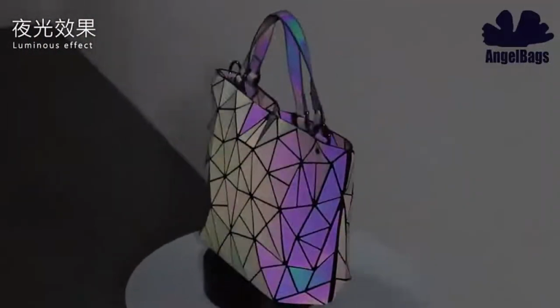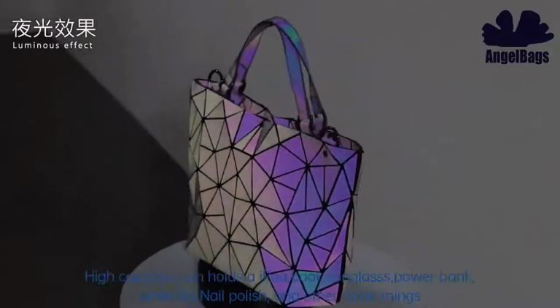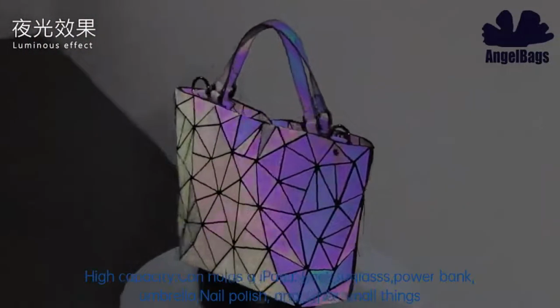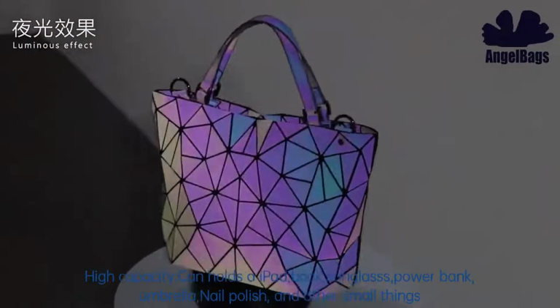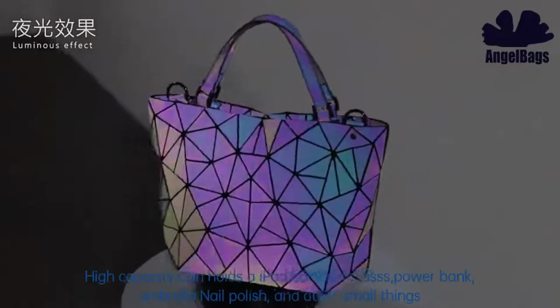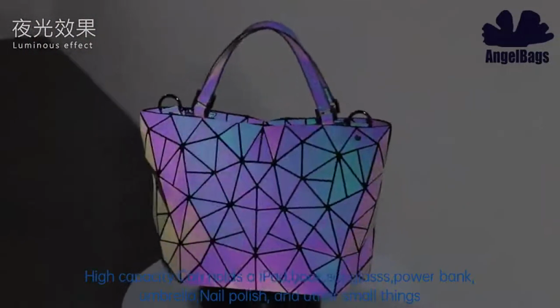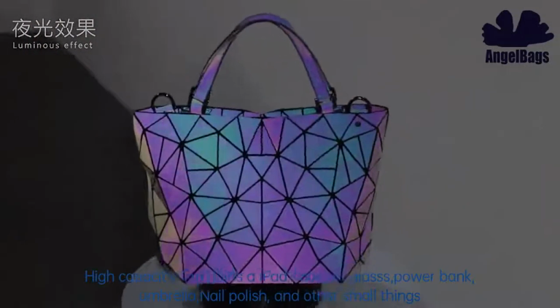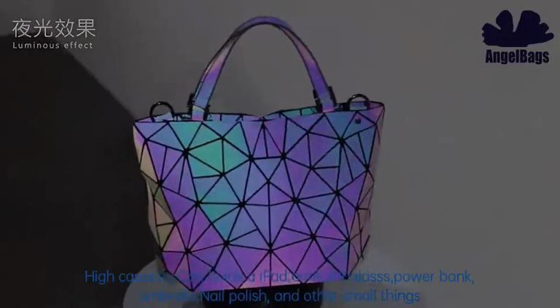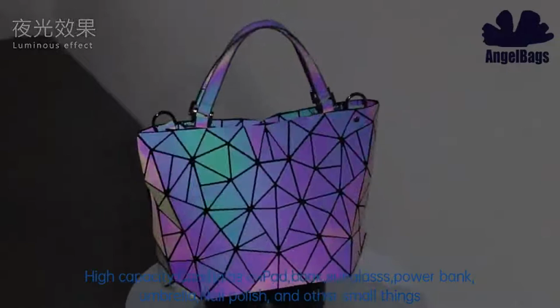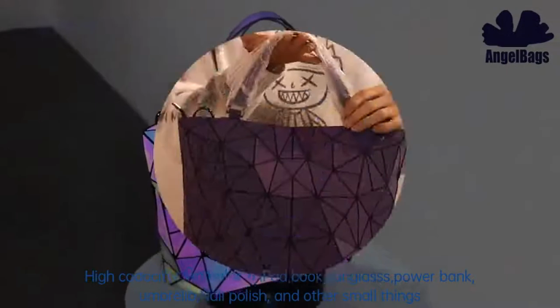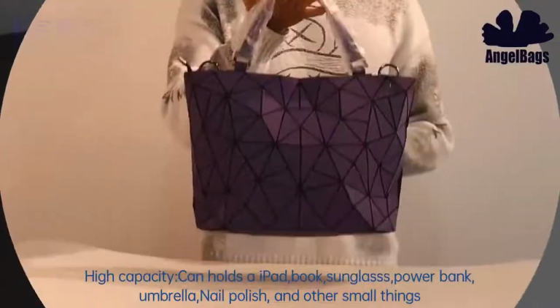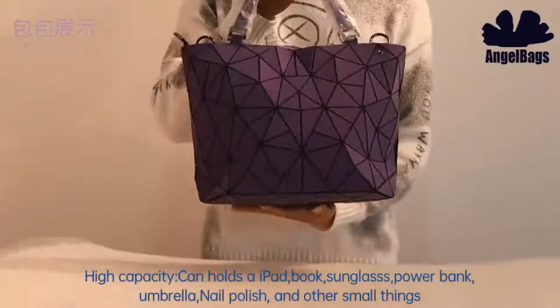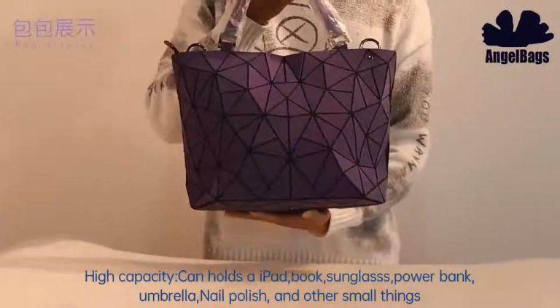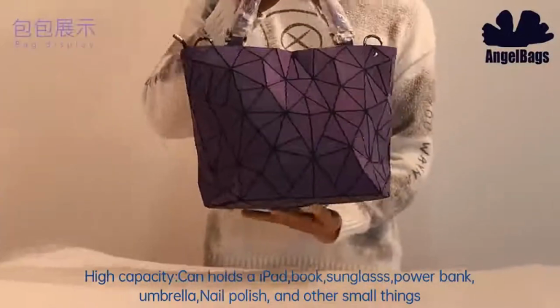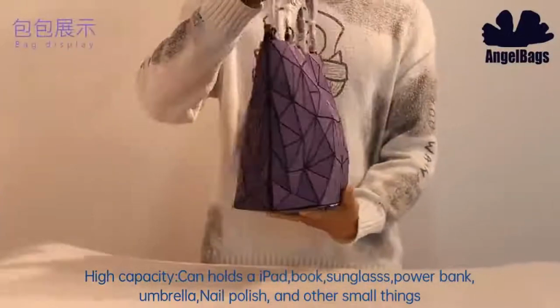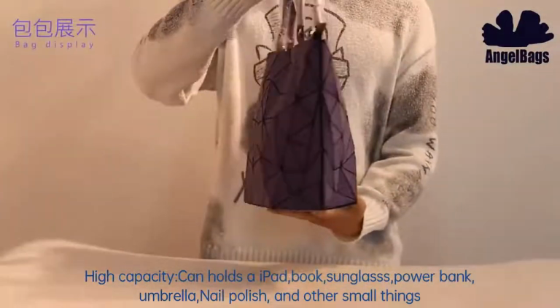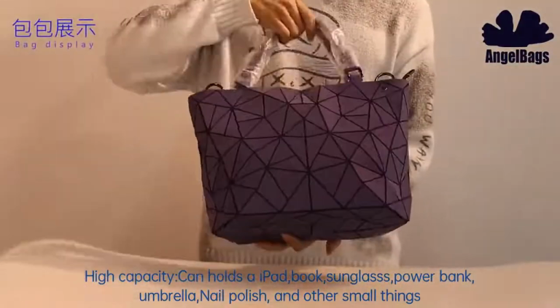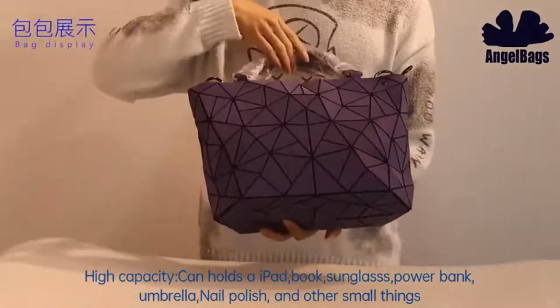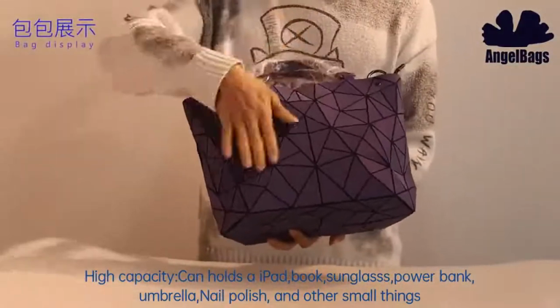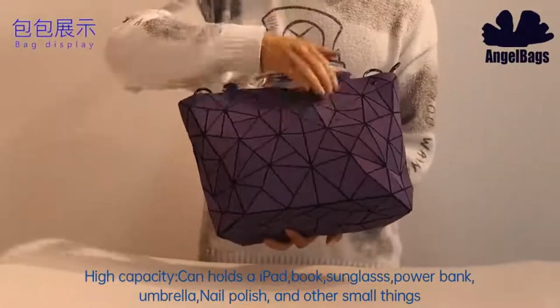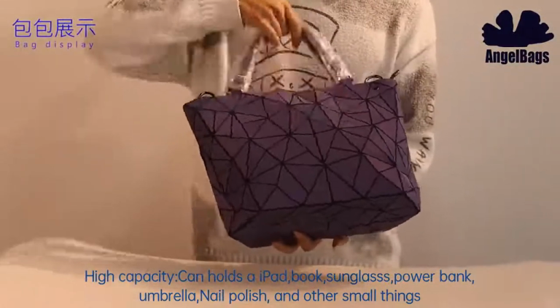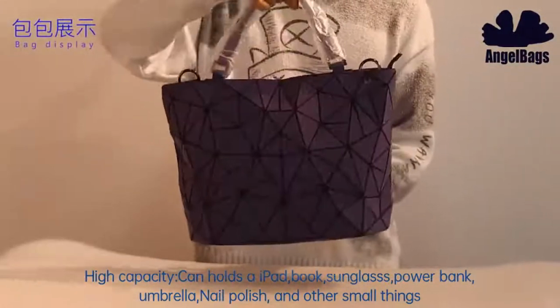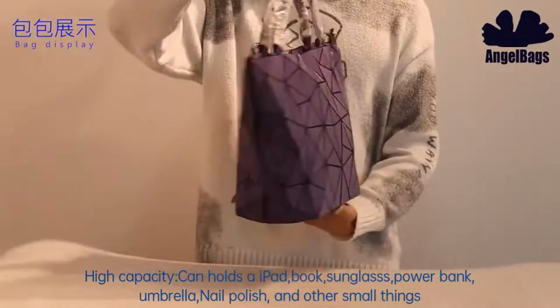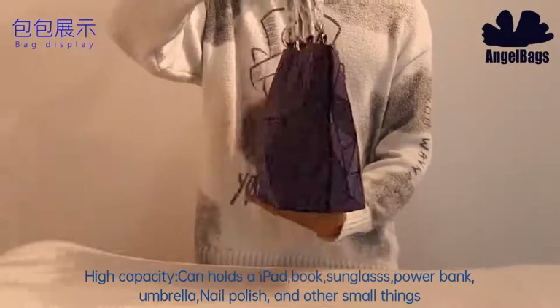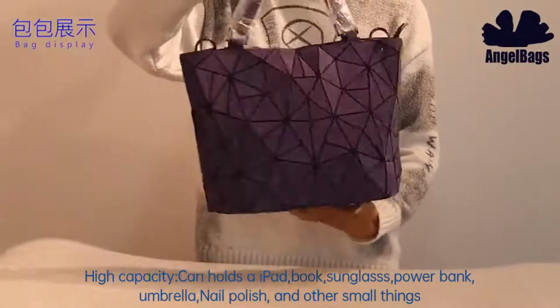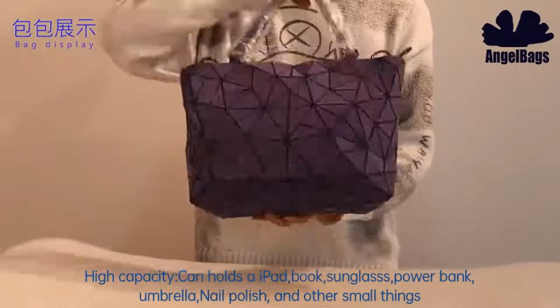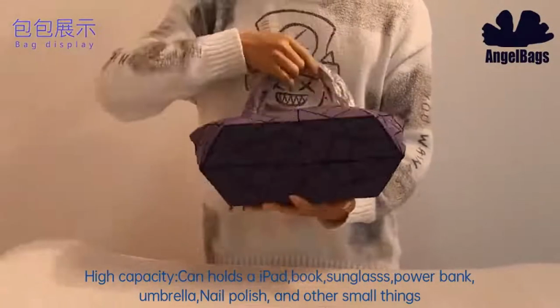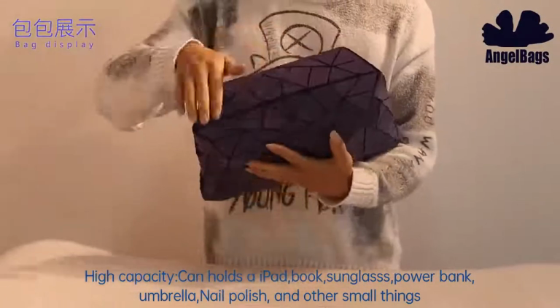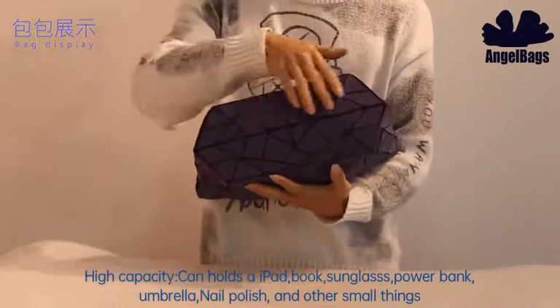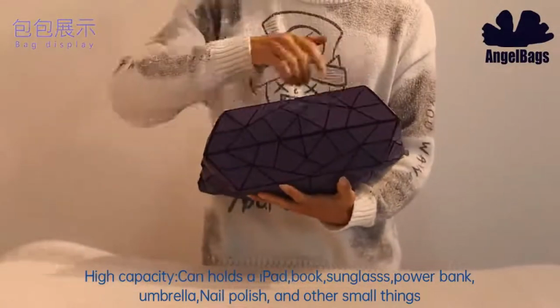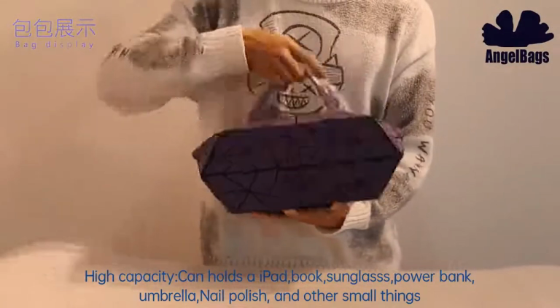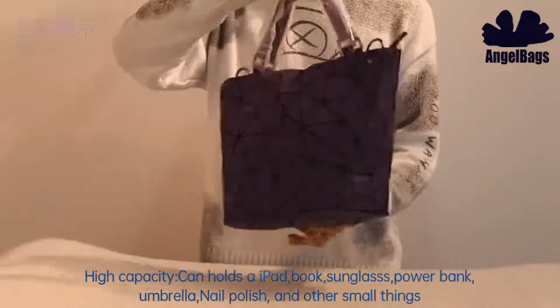High capacity — can hold an iPad, book, sunglasses, power bank, umbrella, nail polish, and other small things.